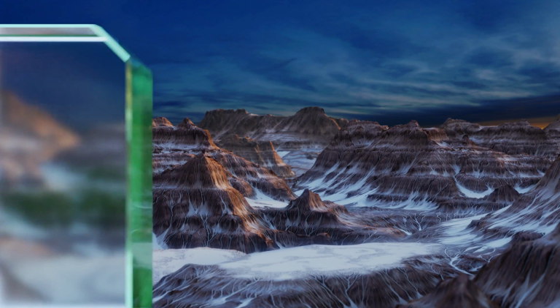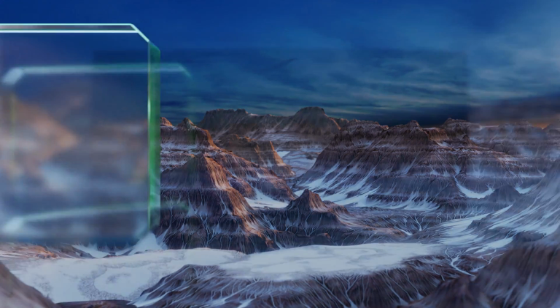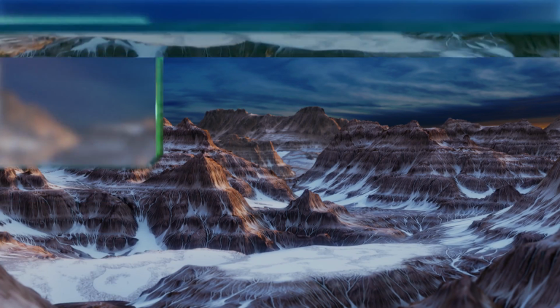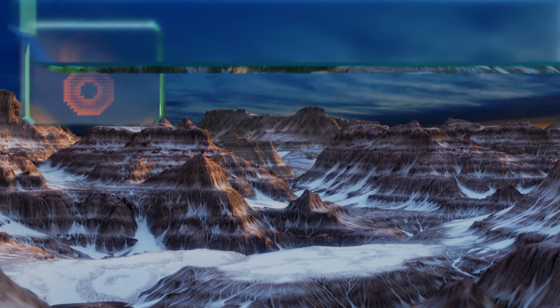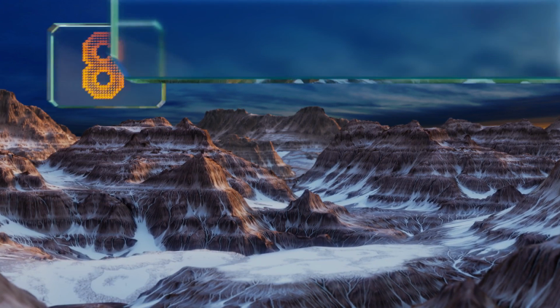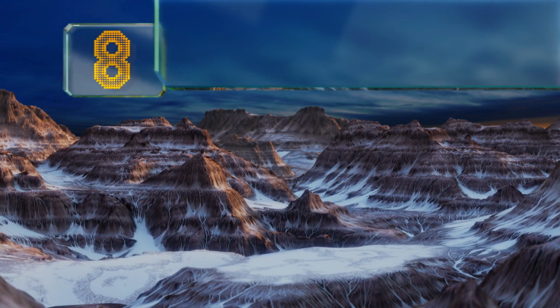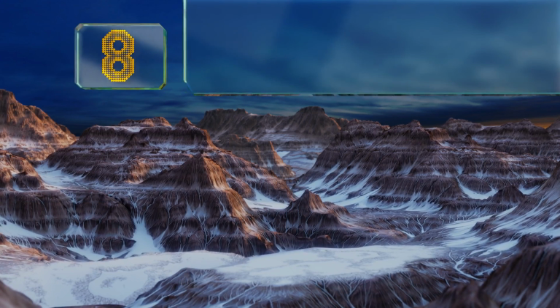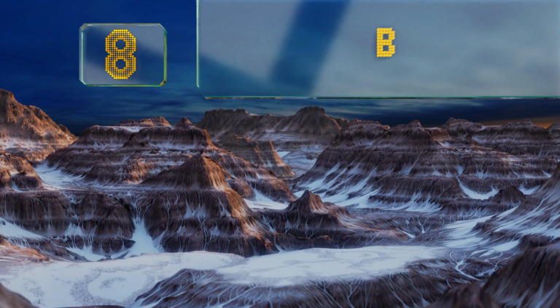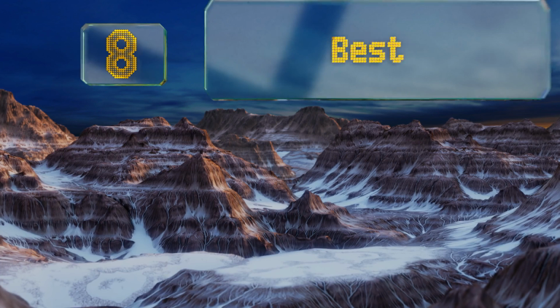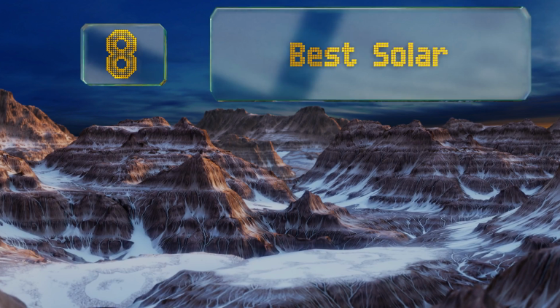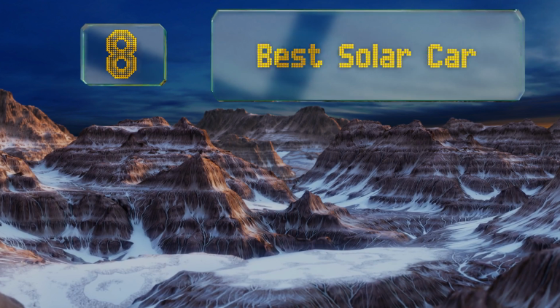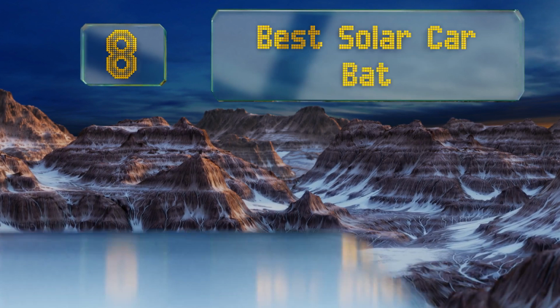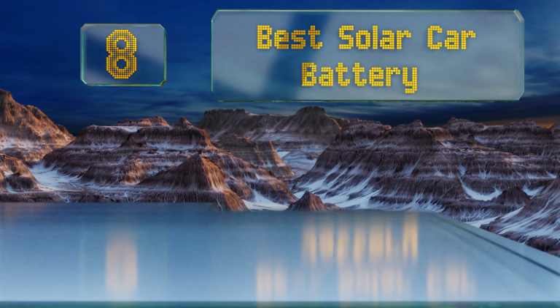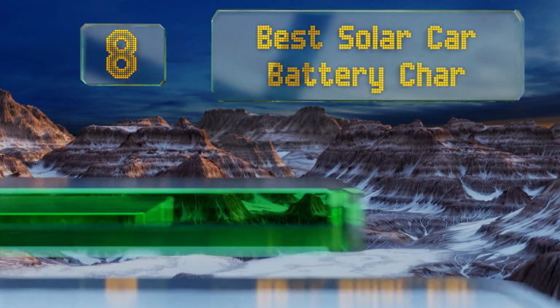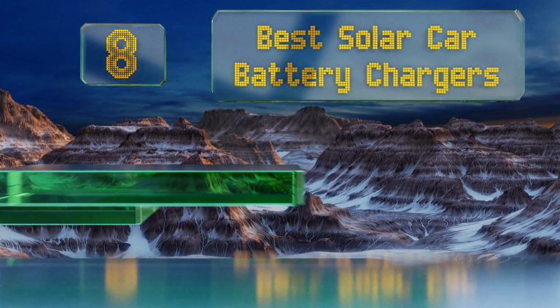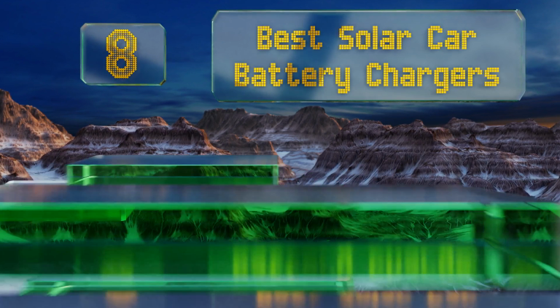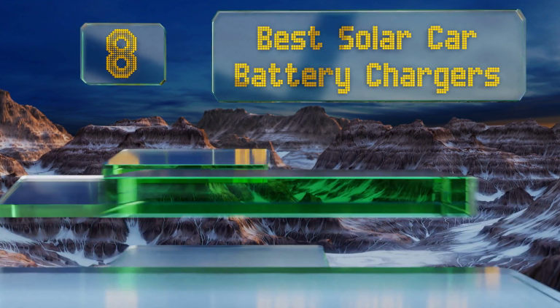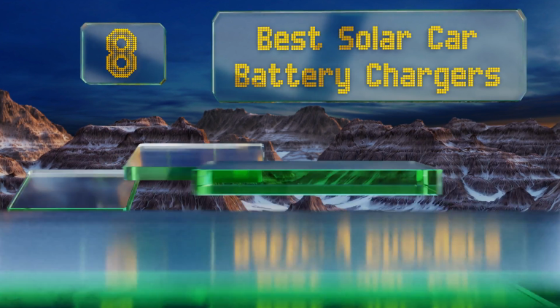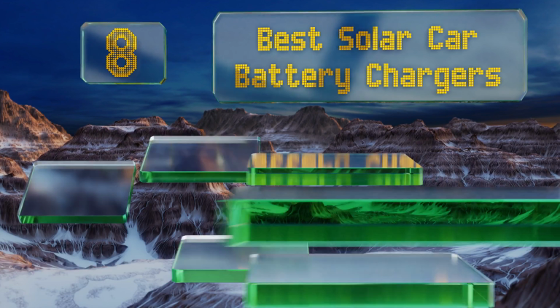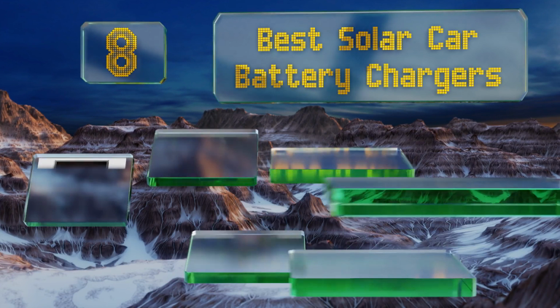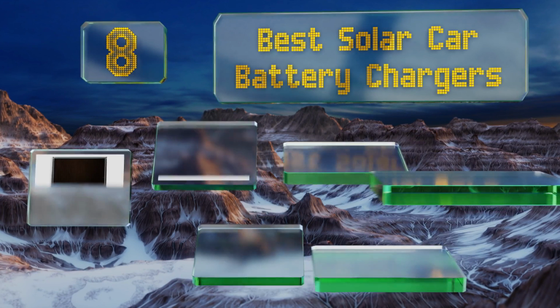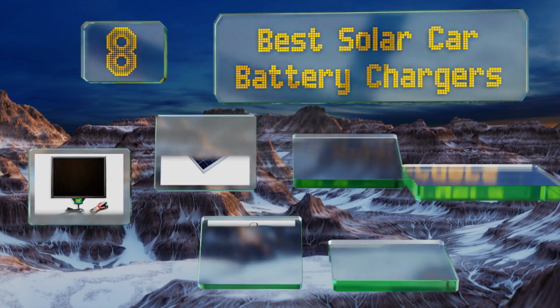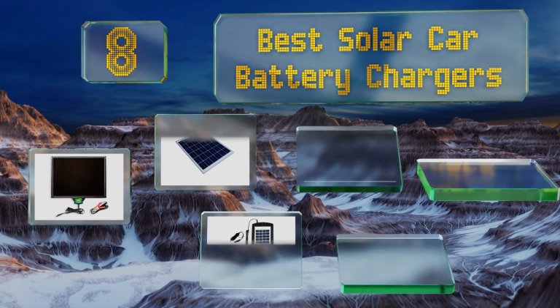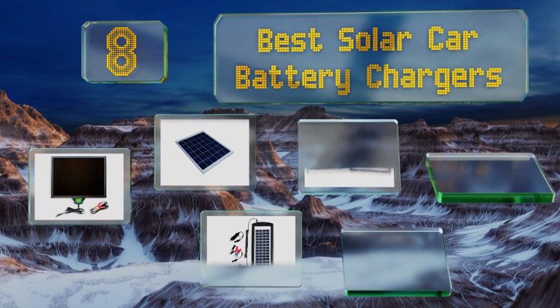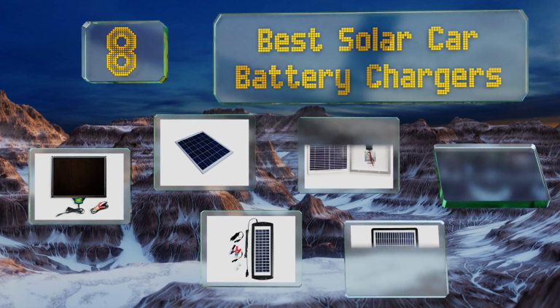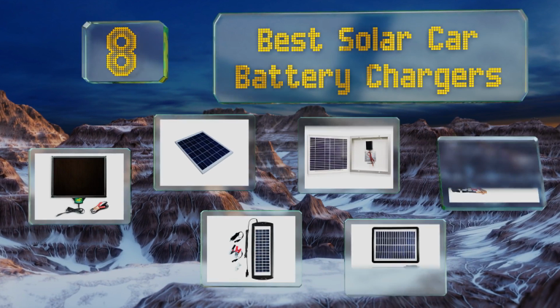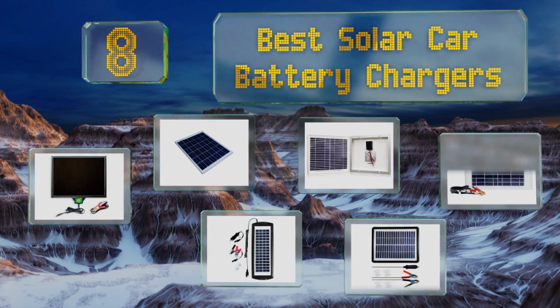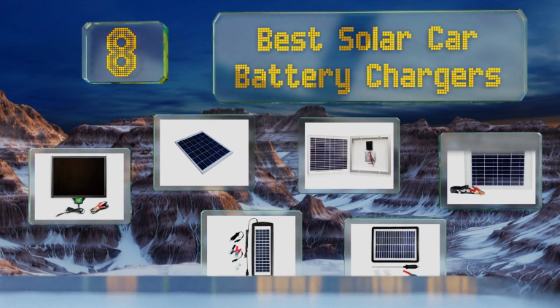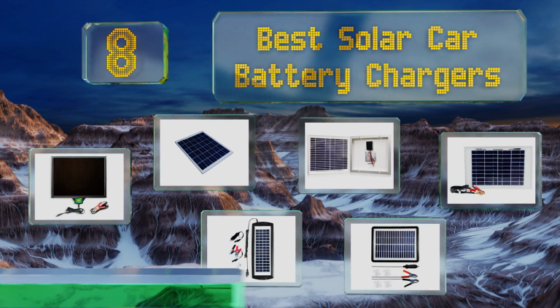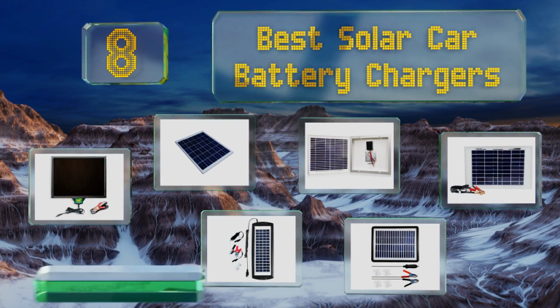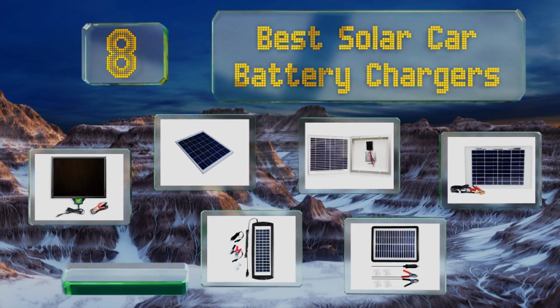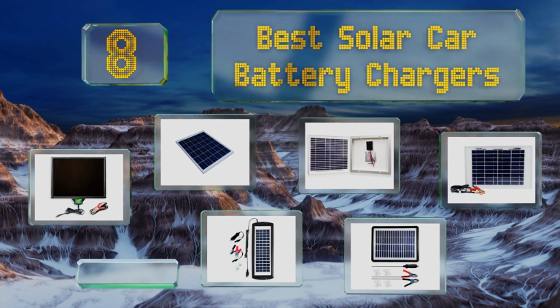EasyVid presents the eight best solar car battery chargers. Let's get started with the list.